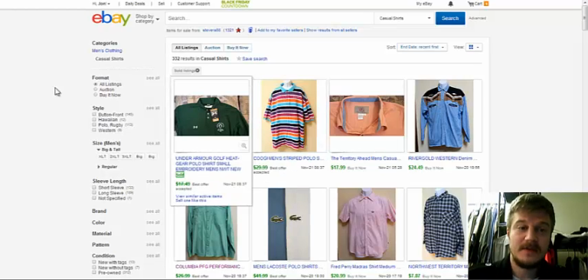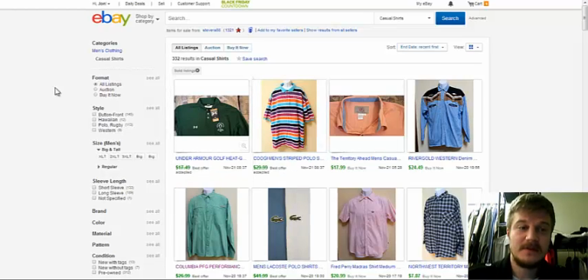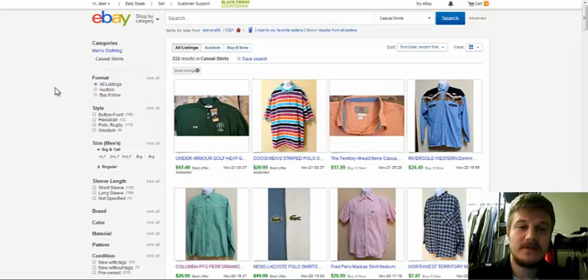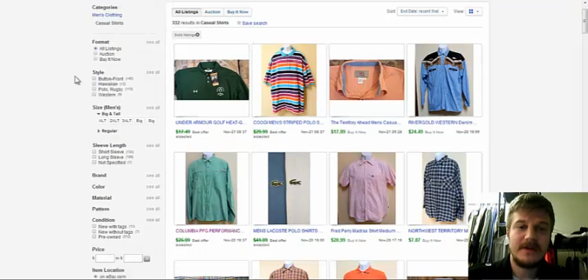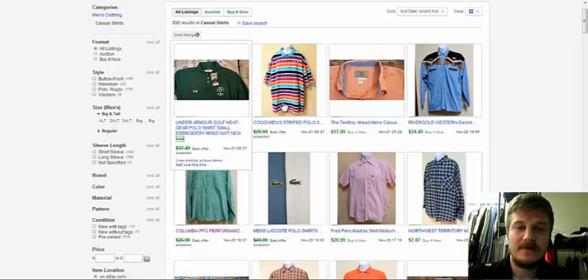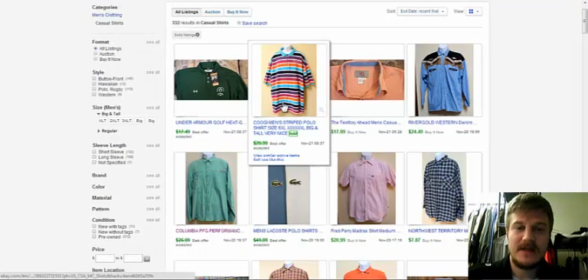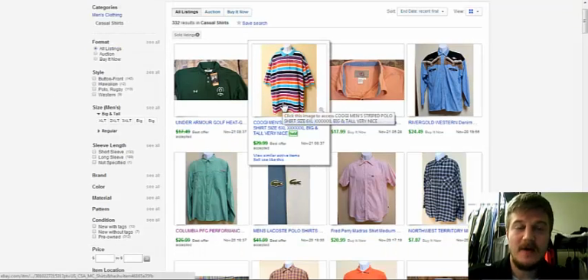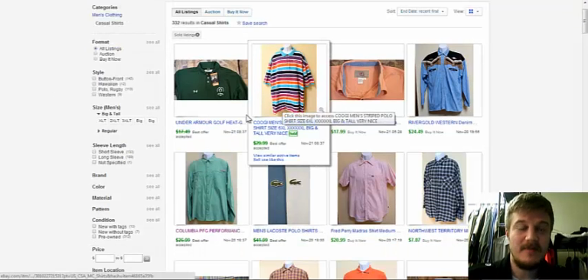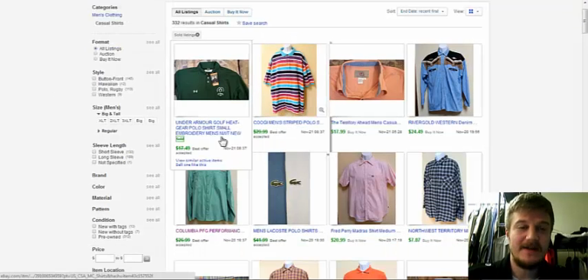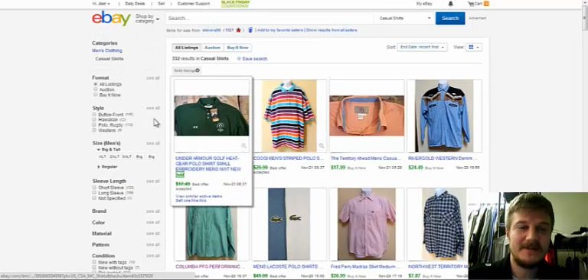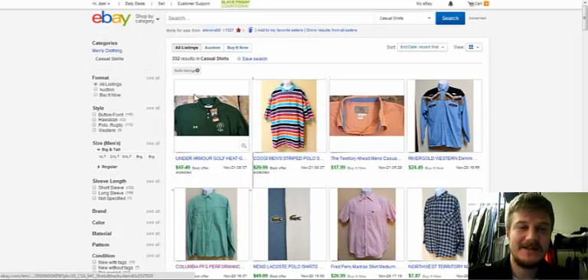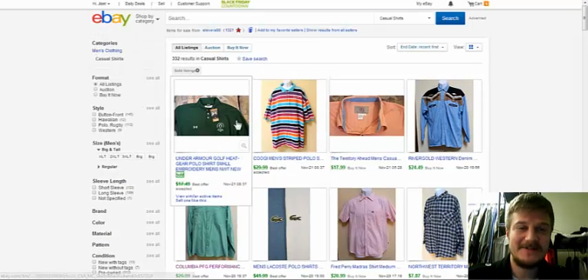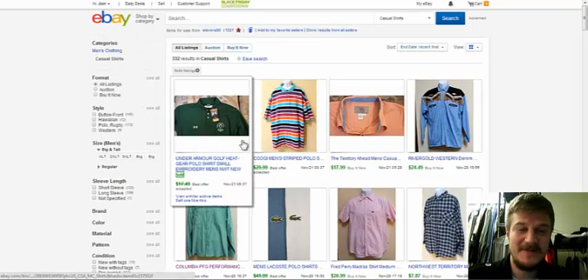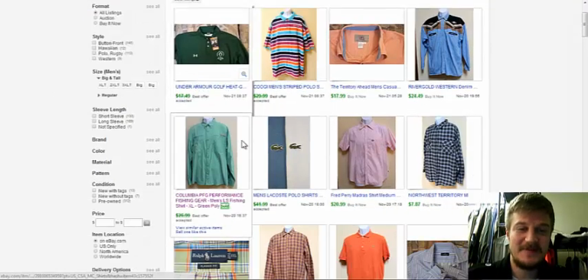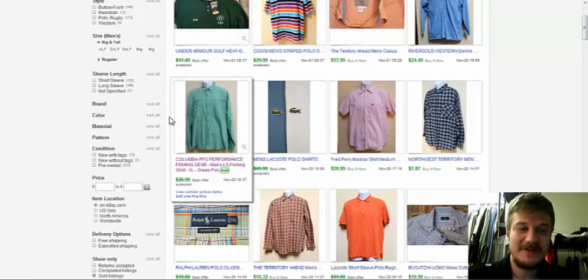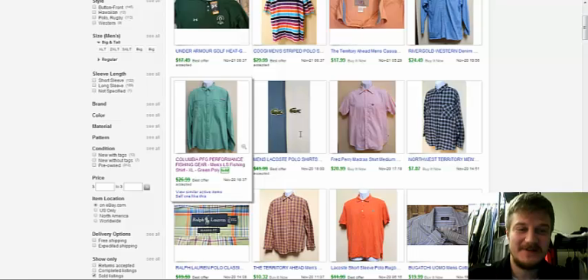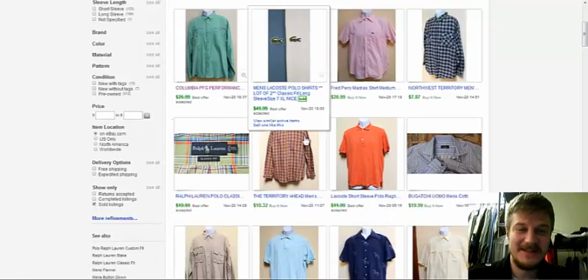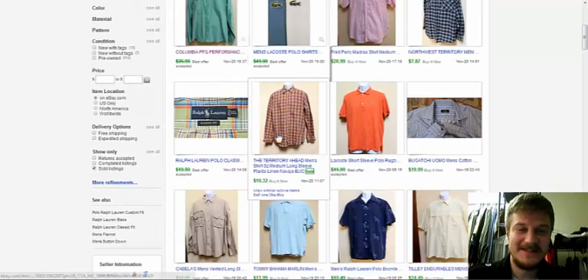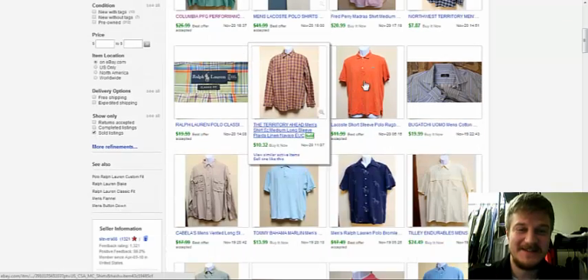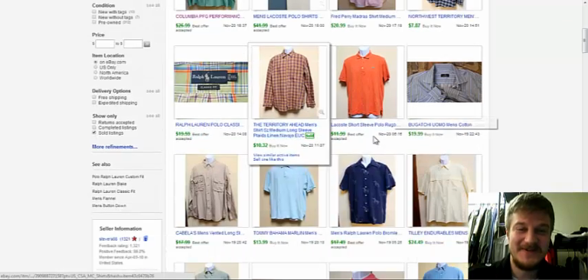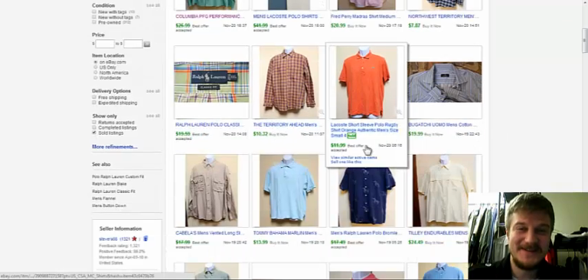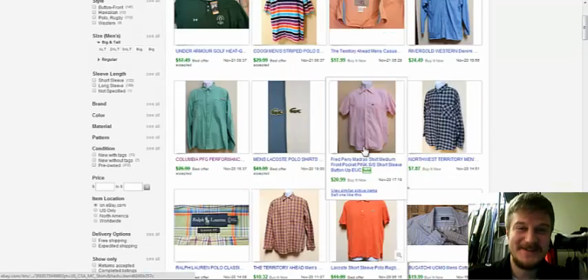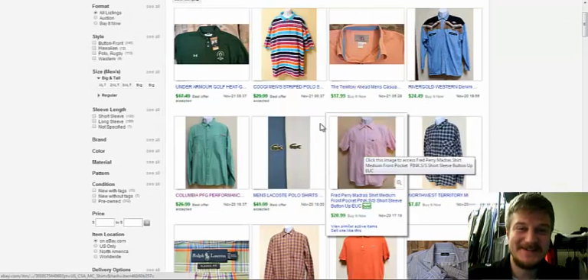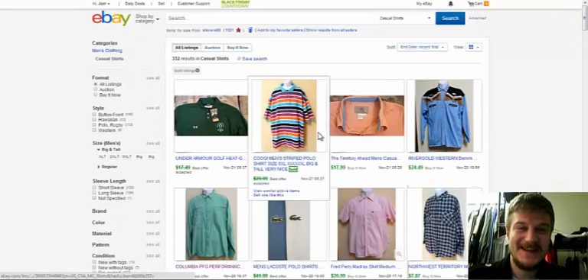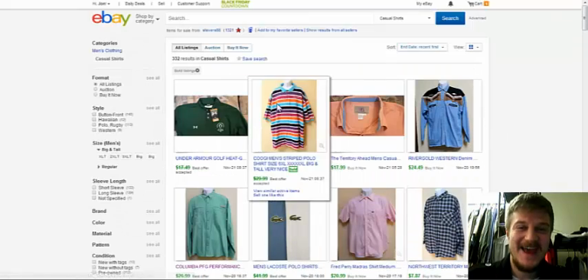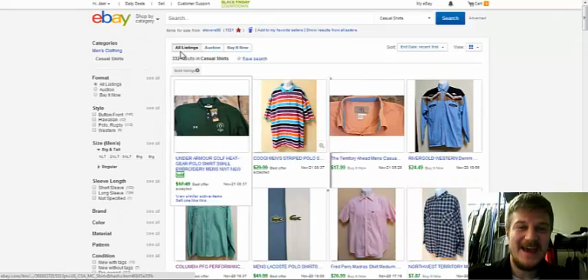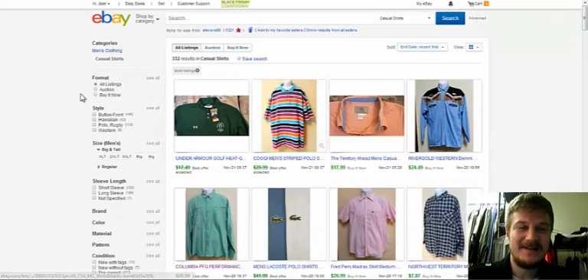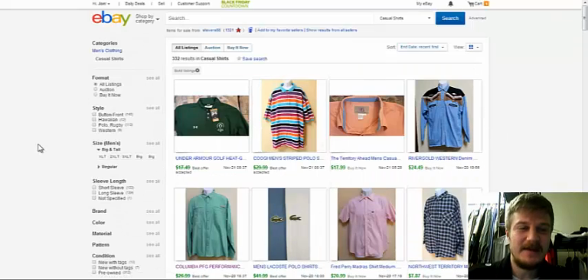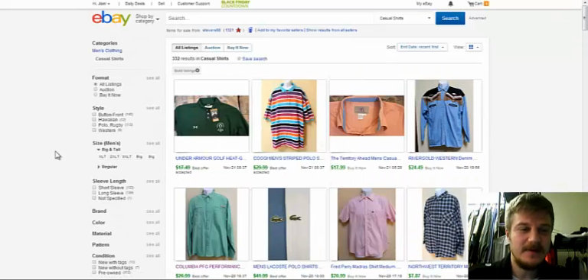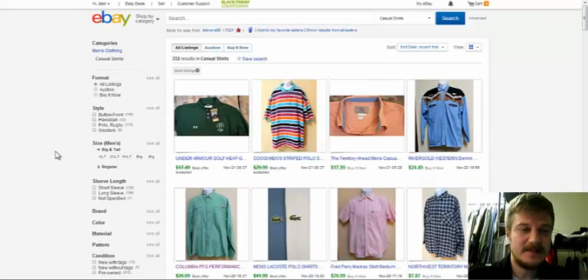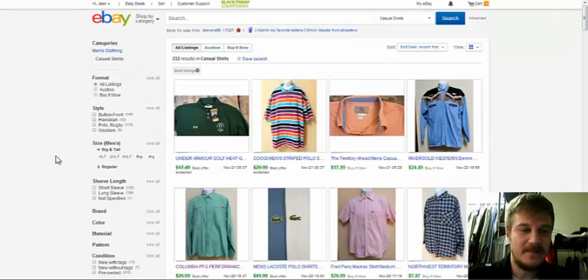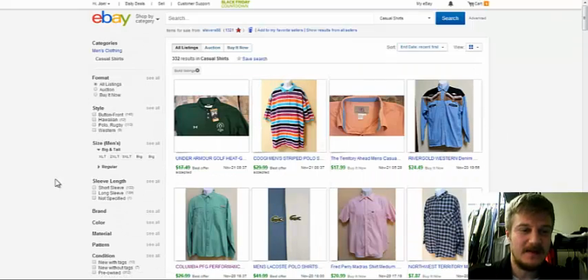This one is going straight to you. I hope you don't mind — I was snooping through your sold listings here. All these are yours, and I noticed something.